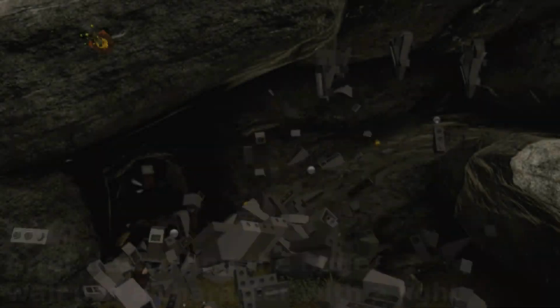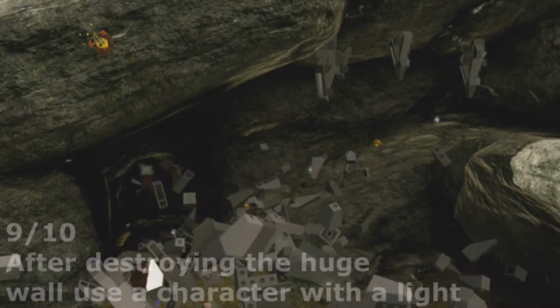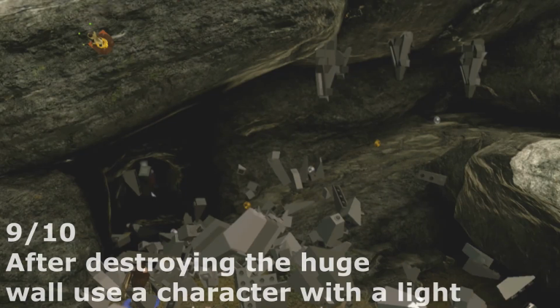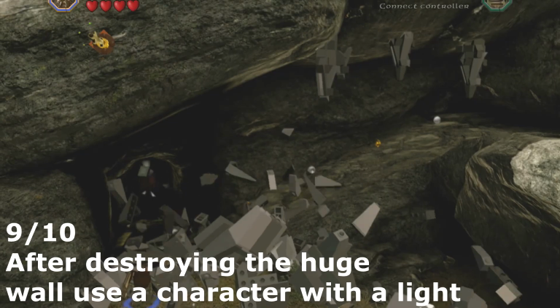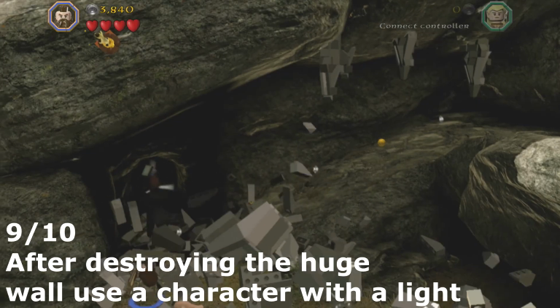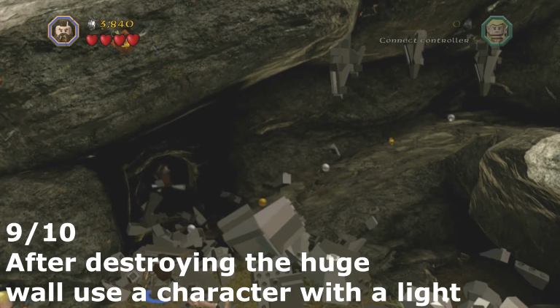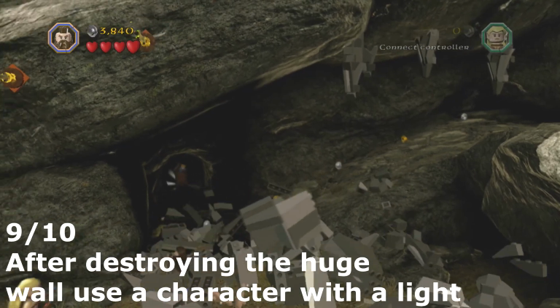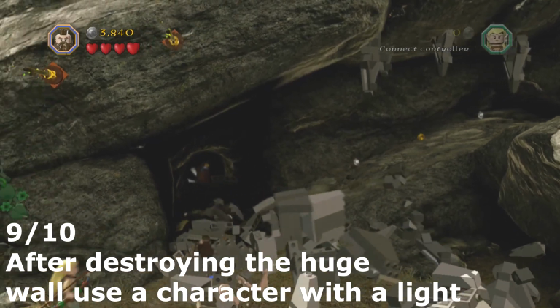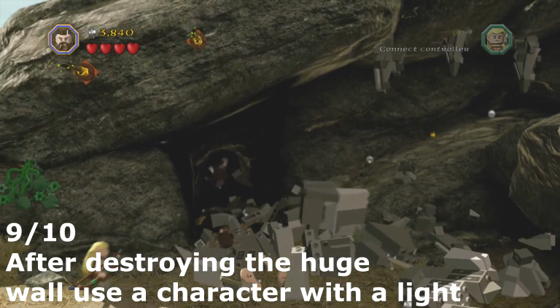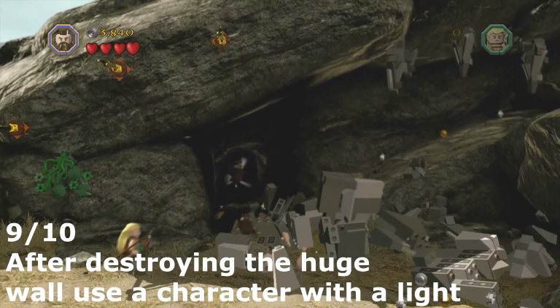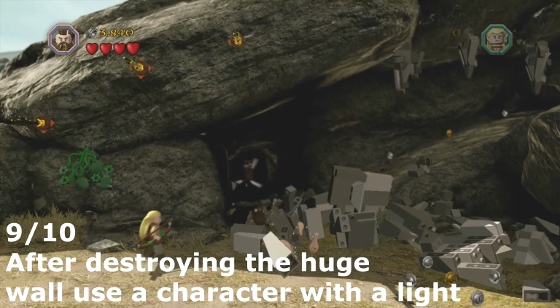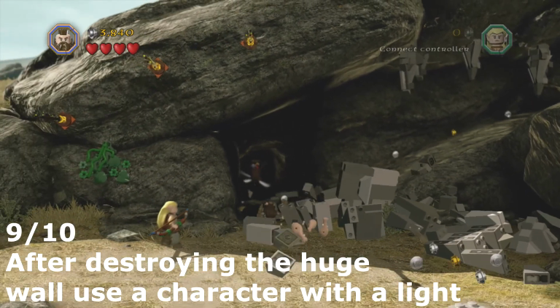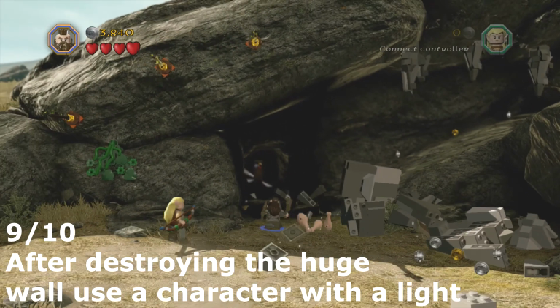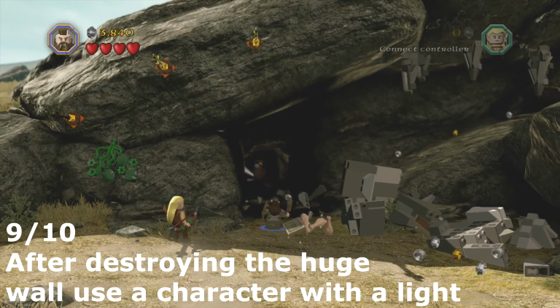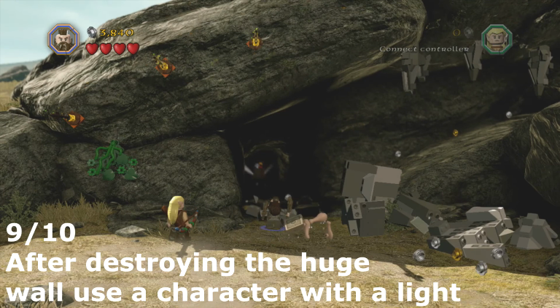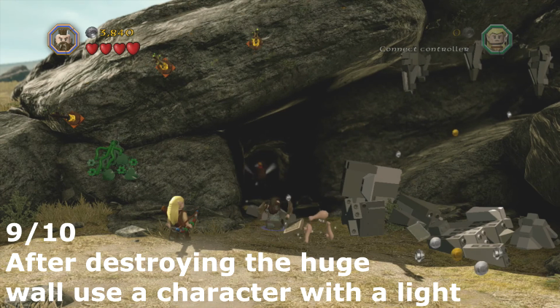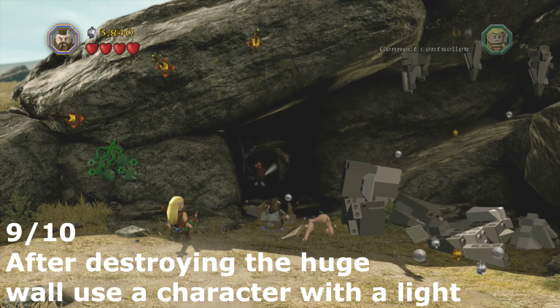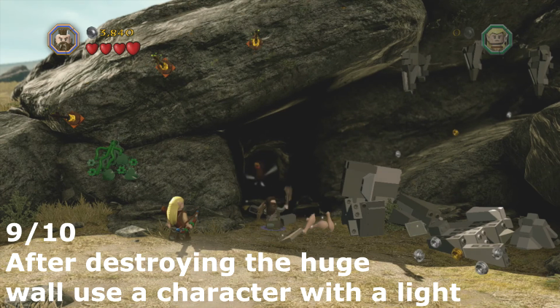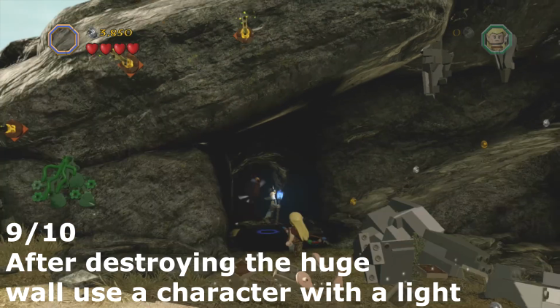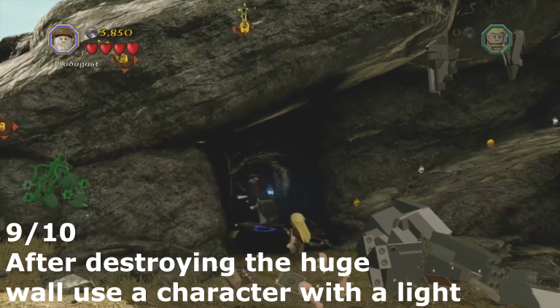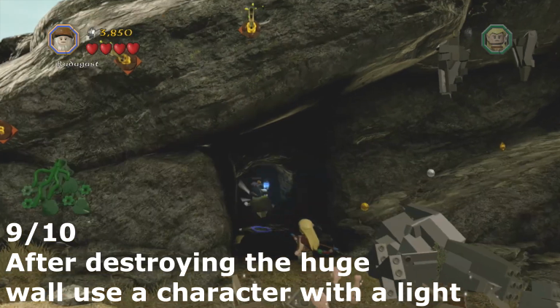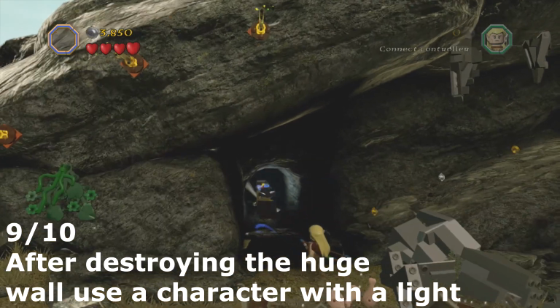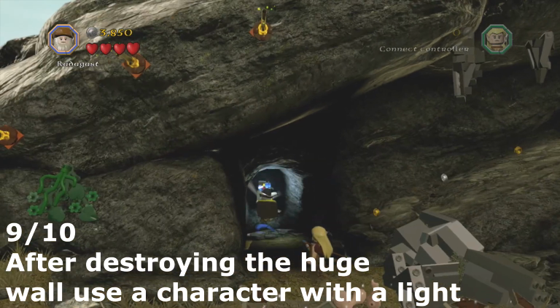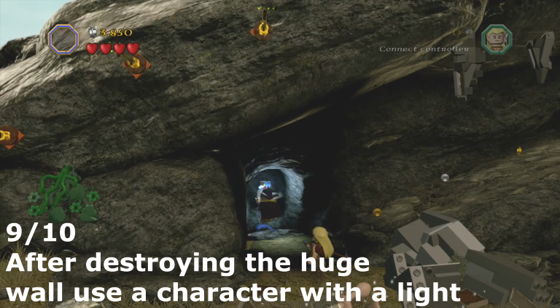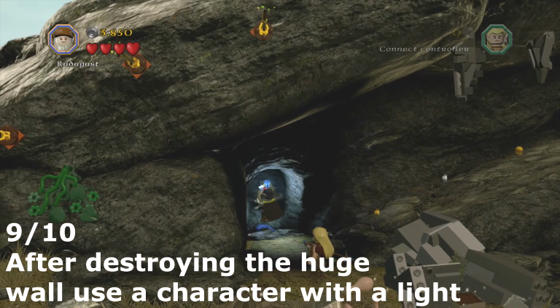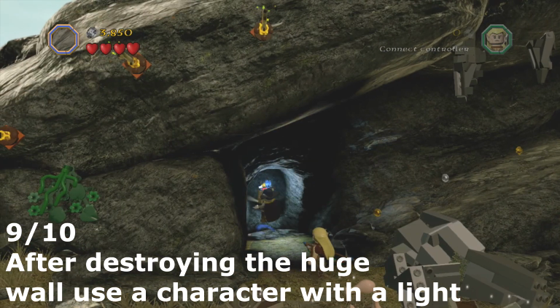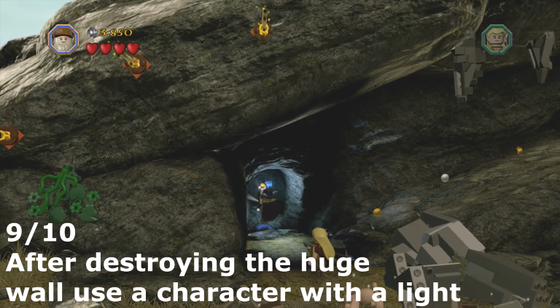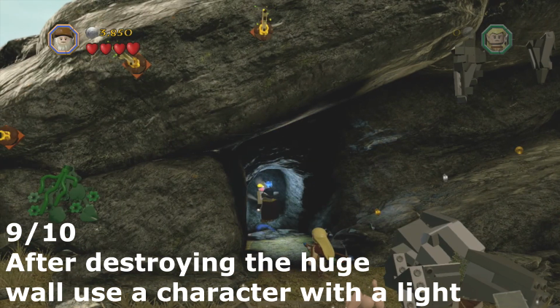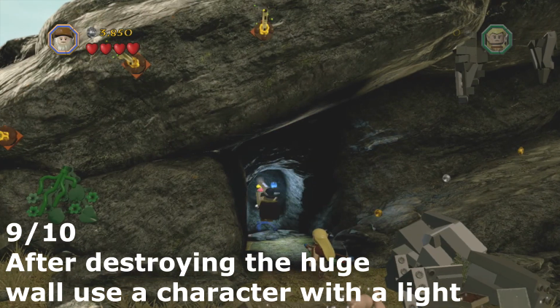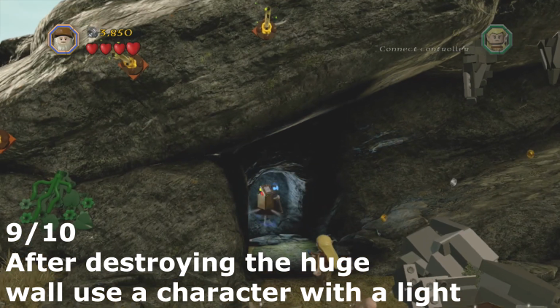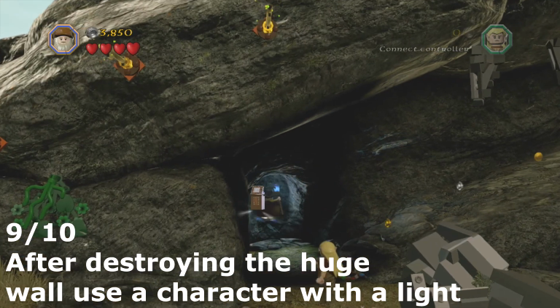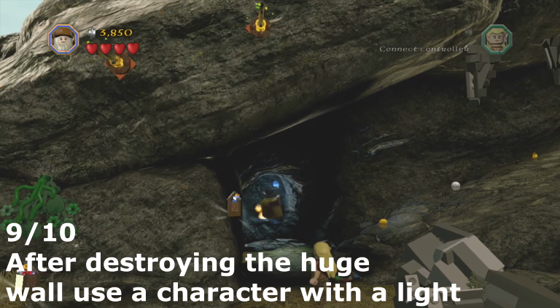For the ninth minikit you need to use a character with a light again. I use Radagast and all you need to do is walk into the cave.